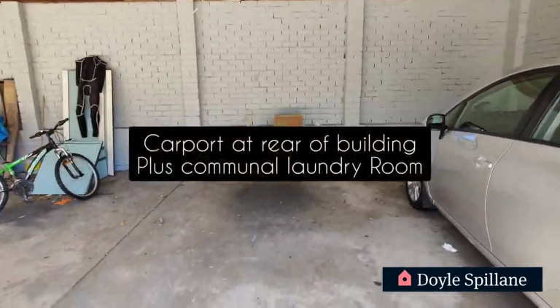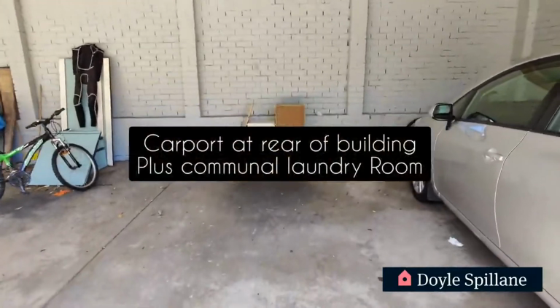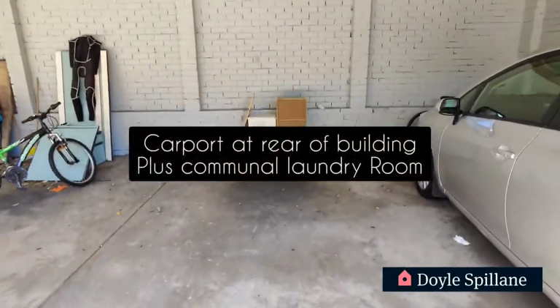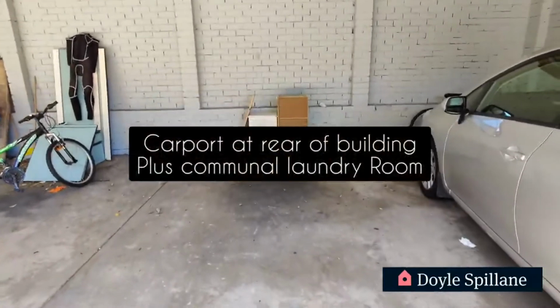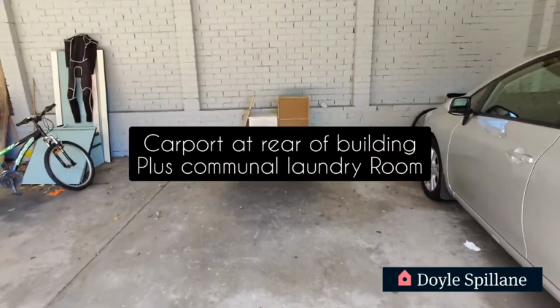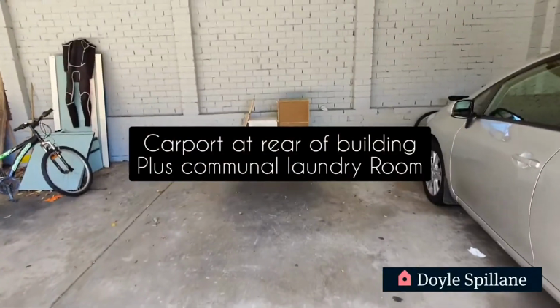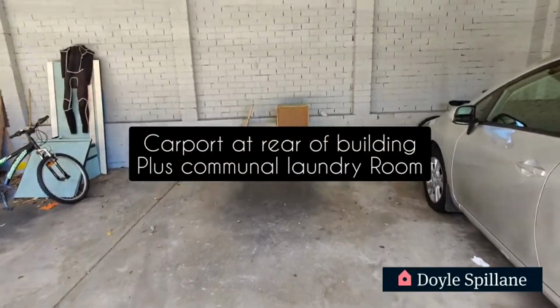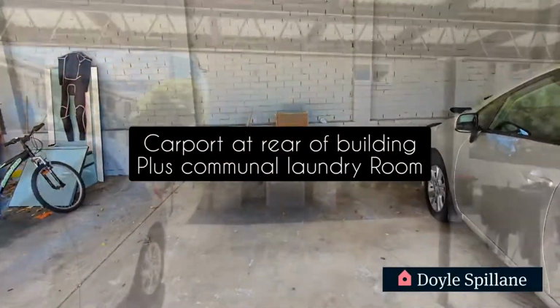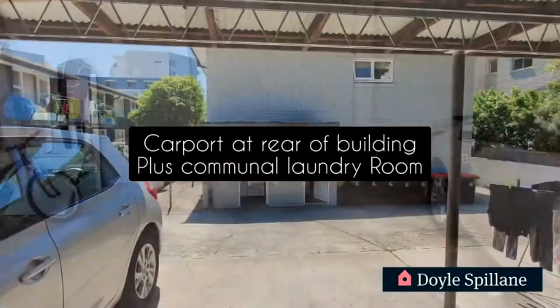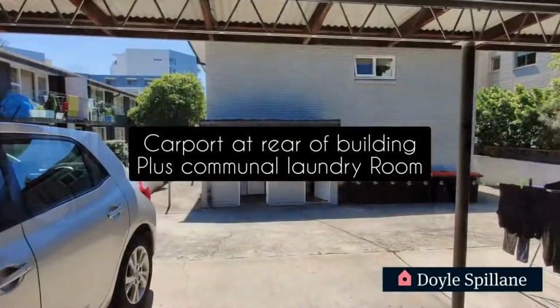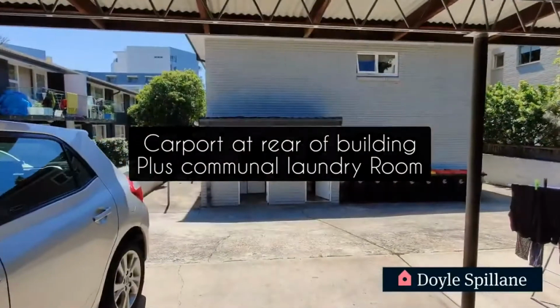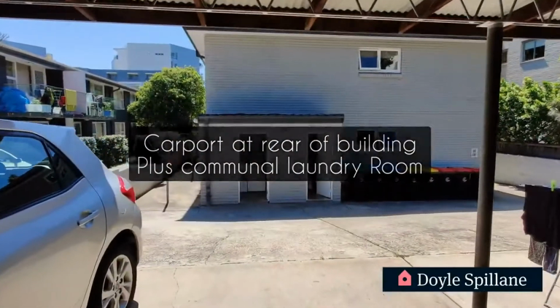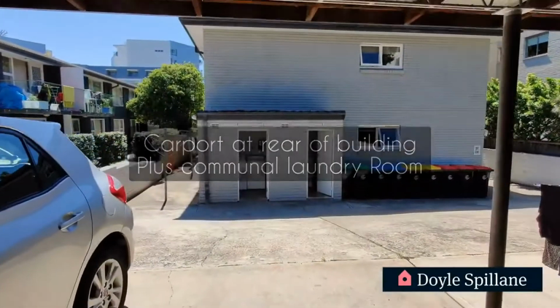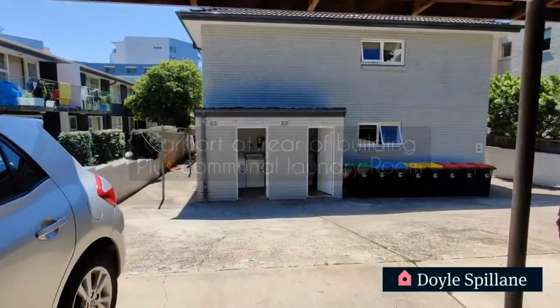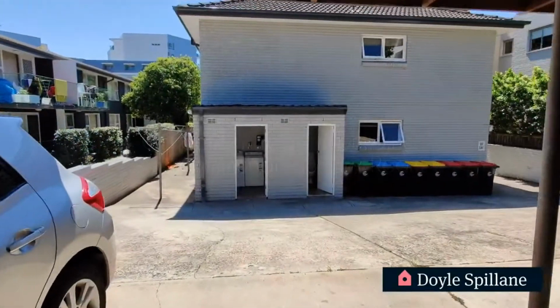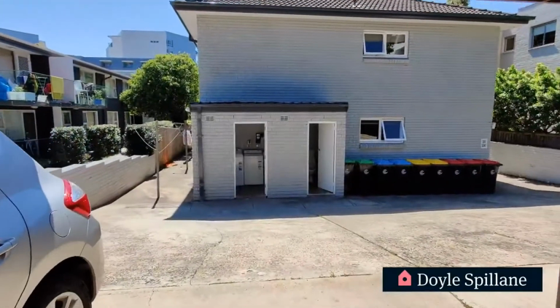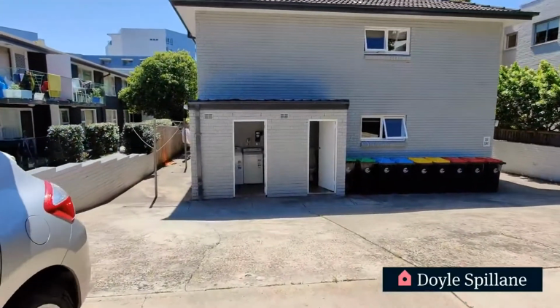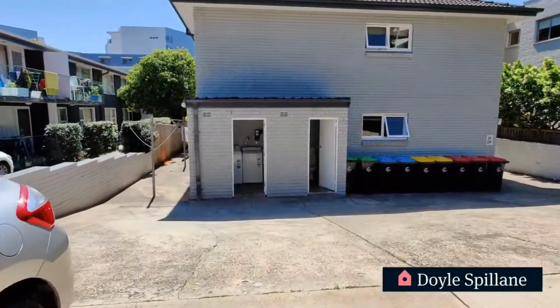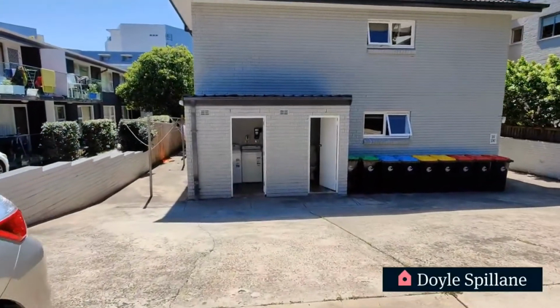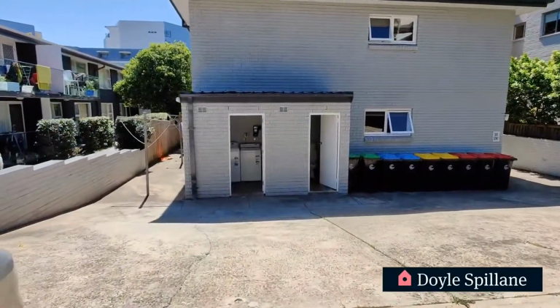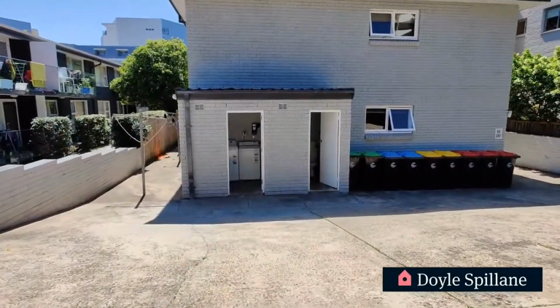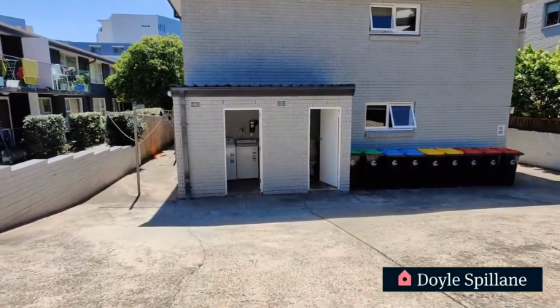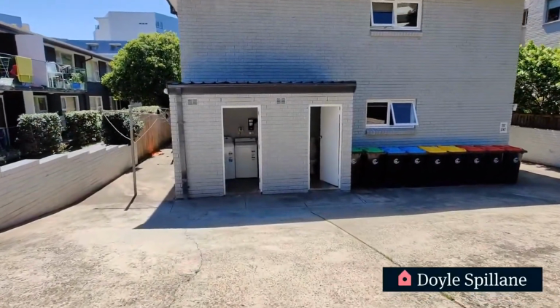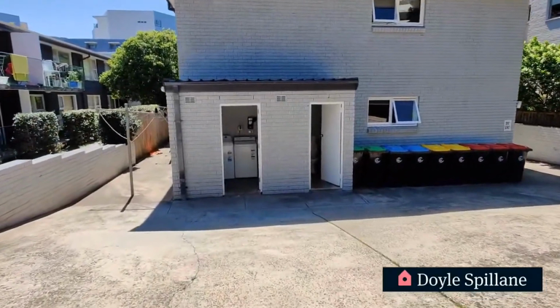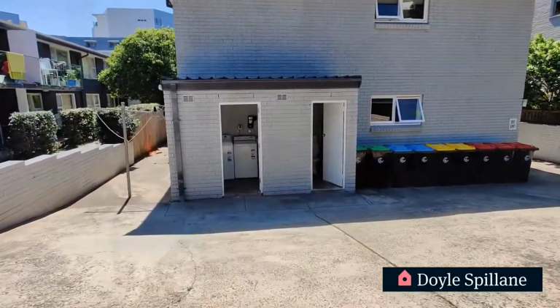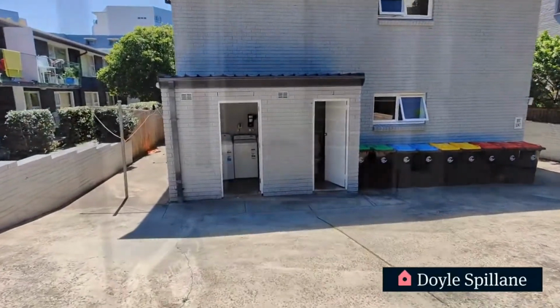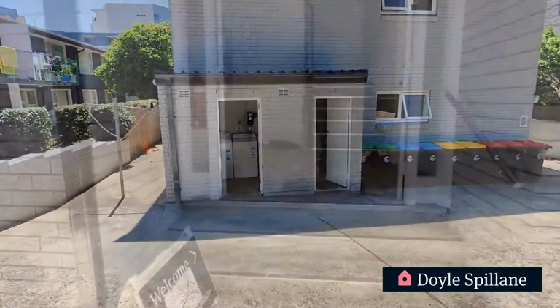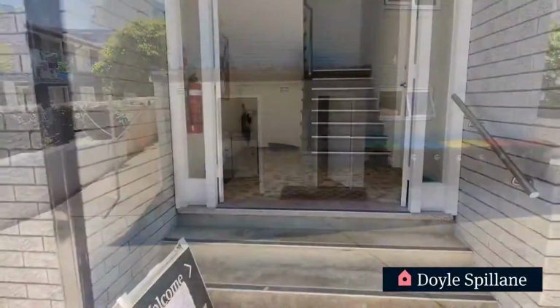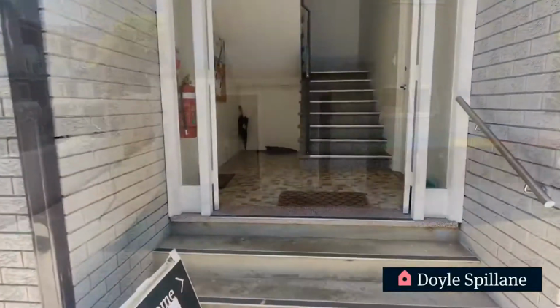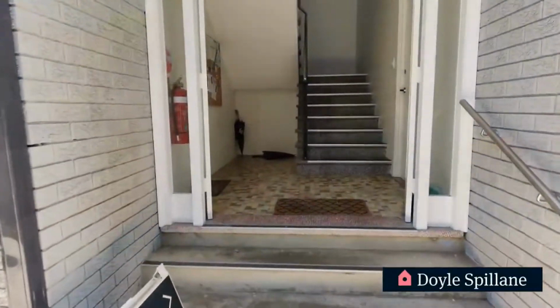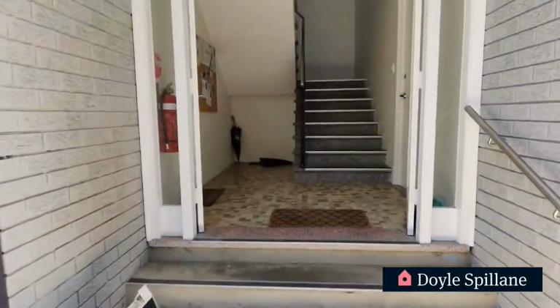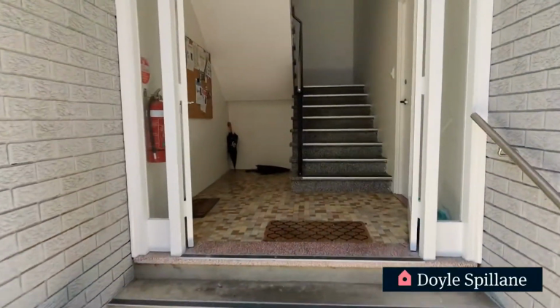It's also worth noting that the communal laundry room, just in front of us there, is located also at the back of the building.